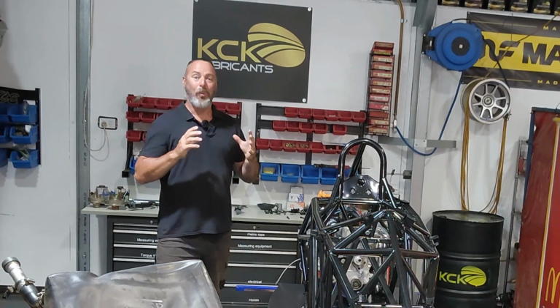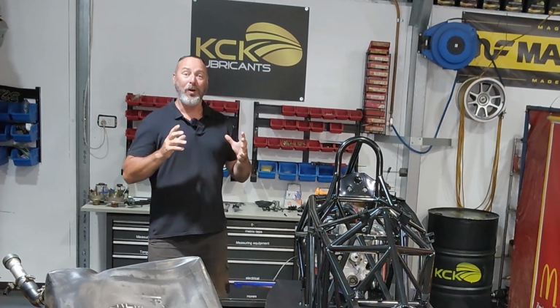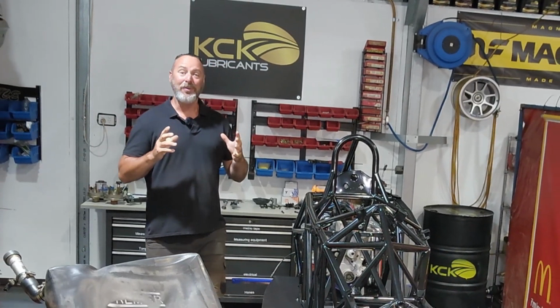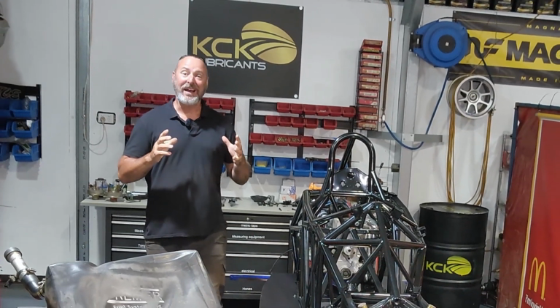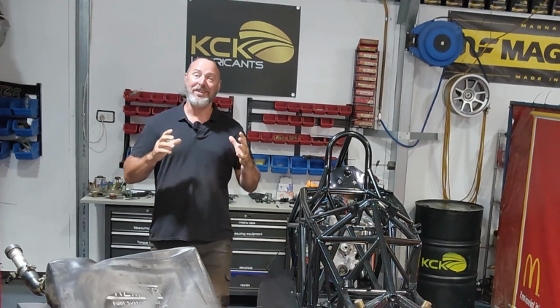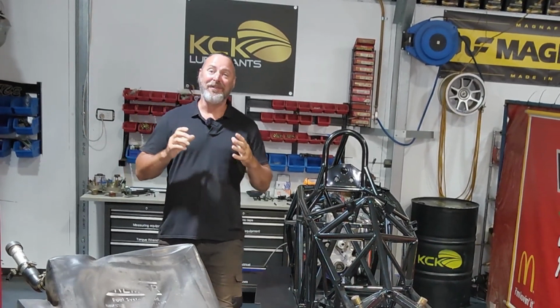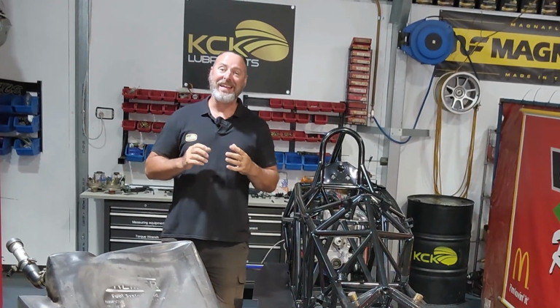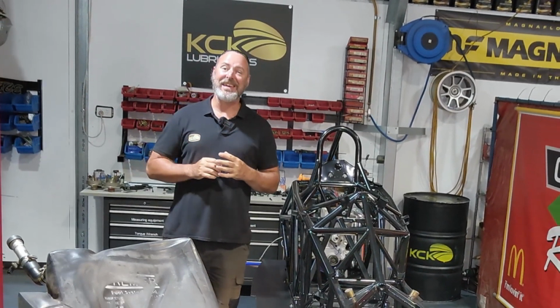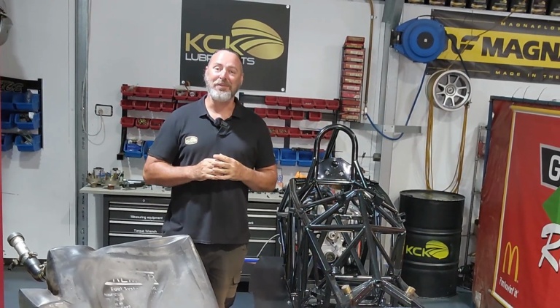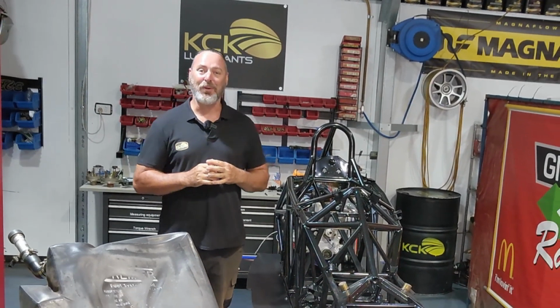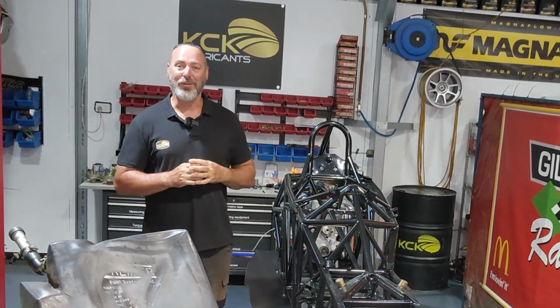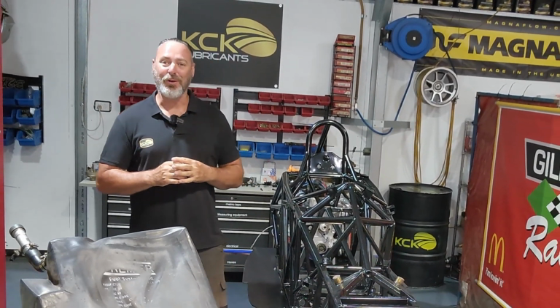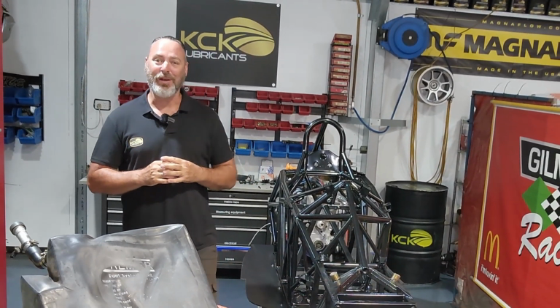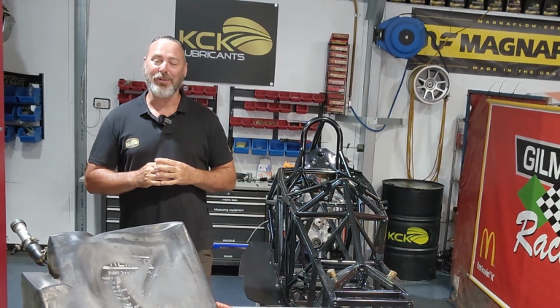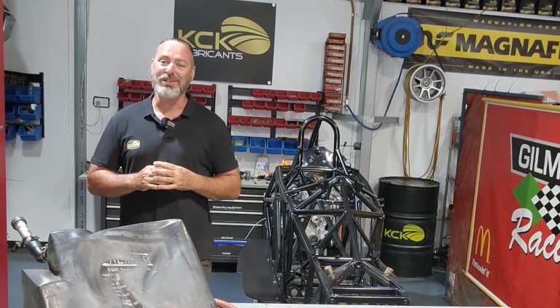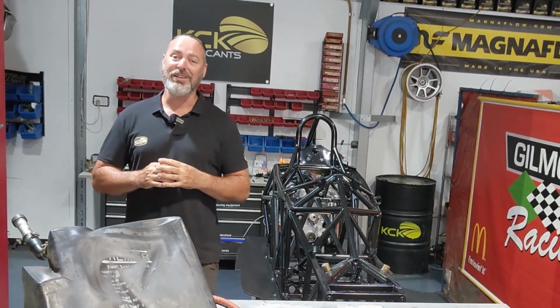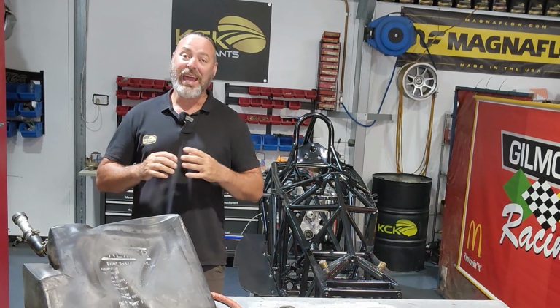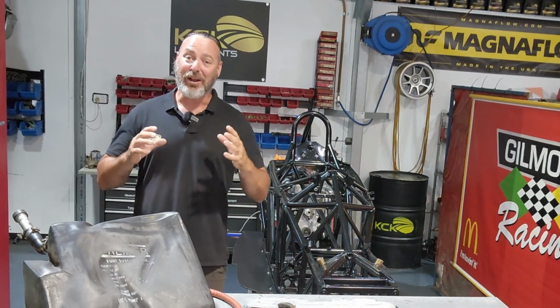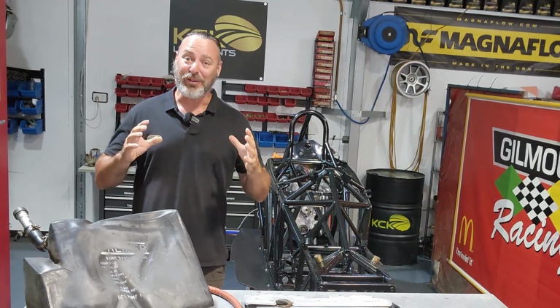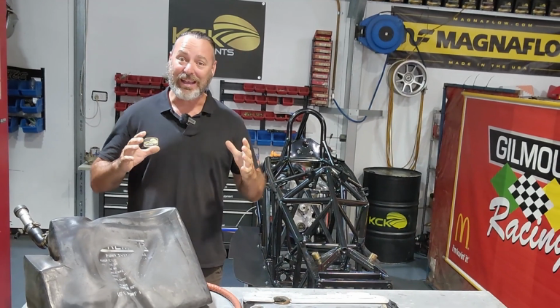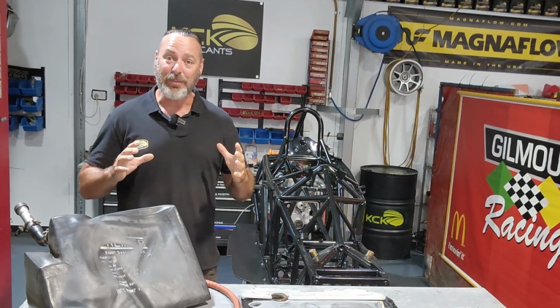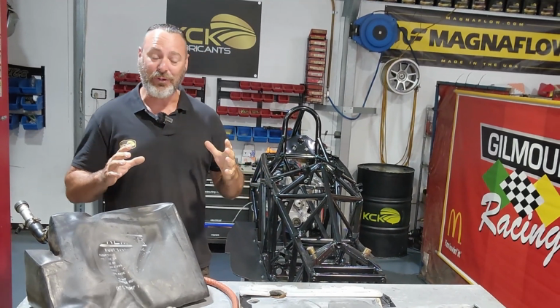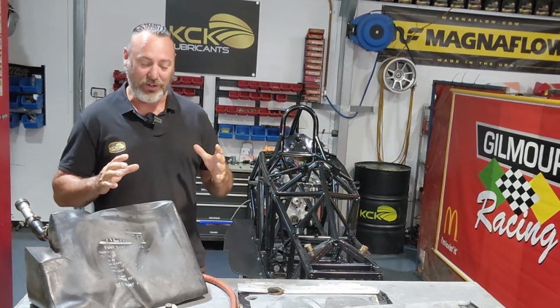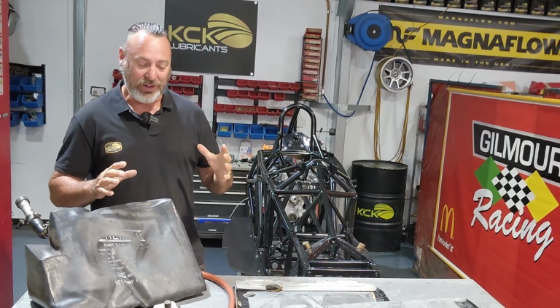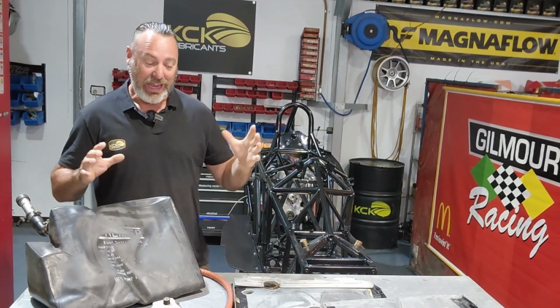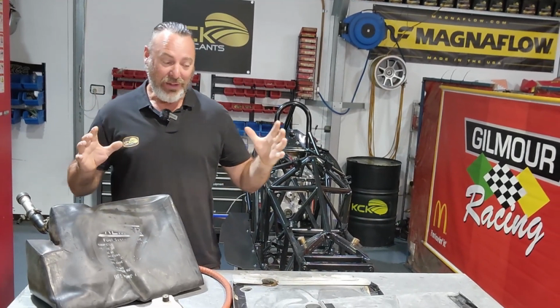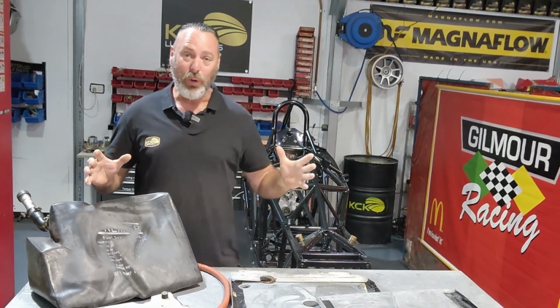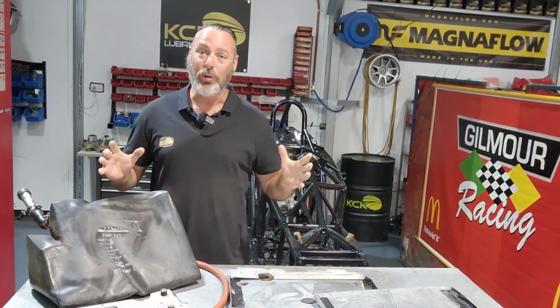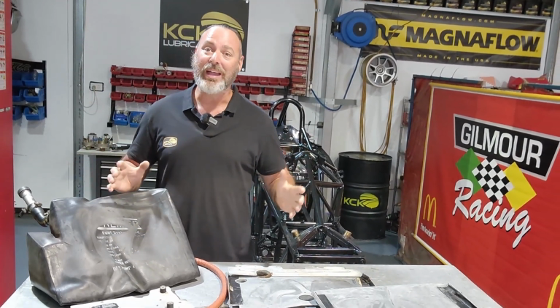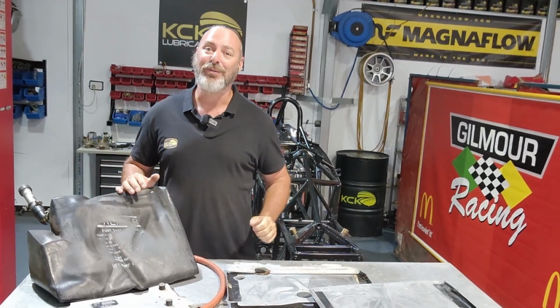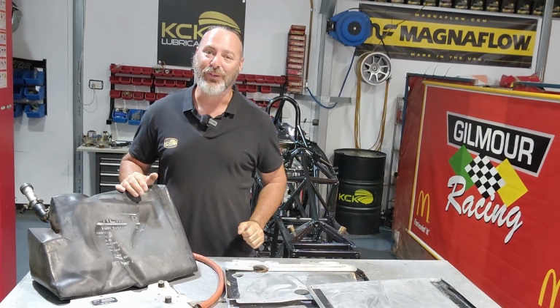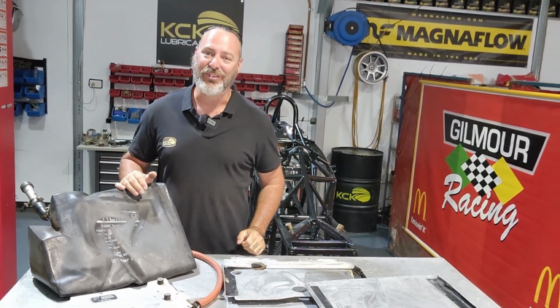Welcome back to the Van Diemen Formula Ford Restoration. On today's episode, it's all about the fuel system.